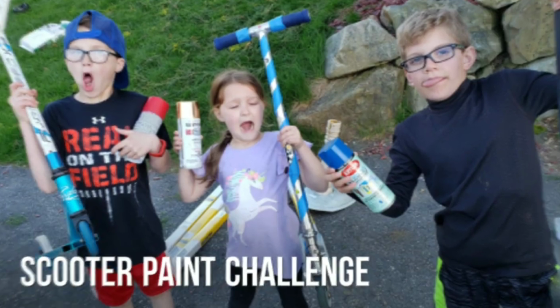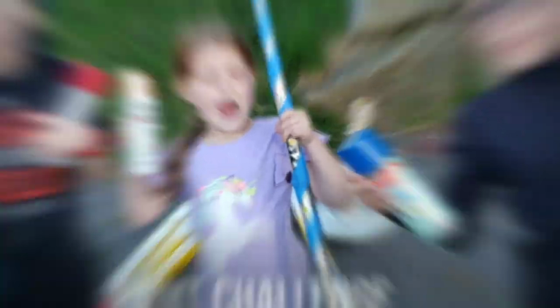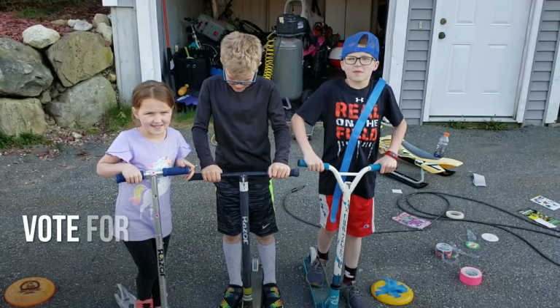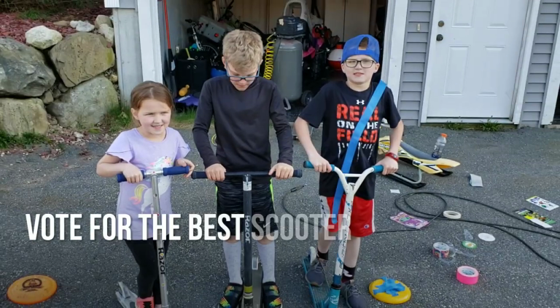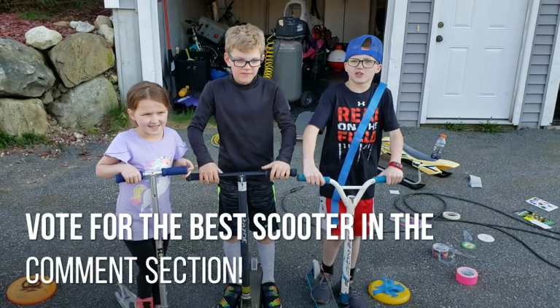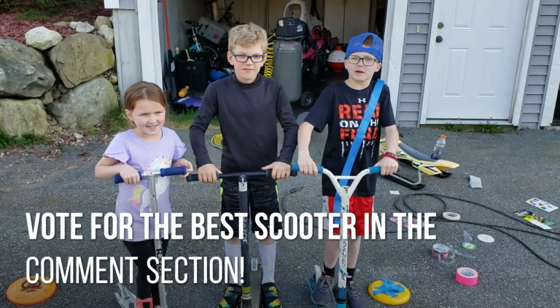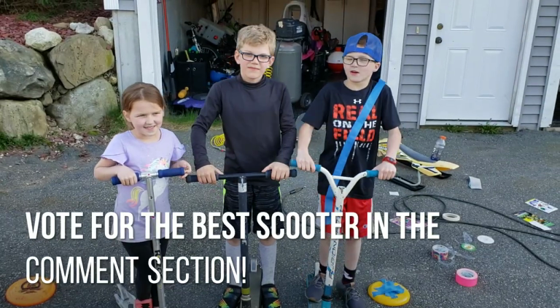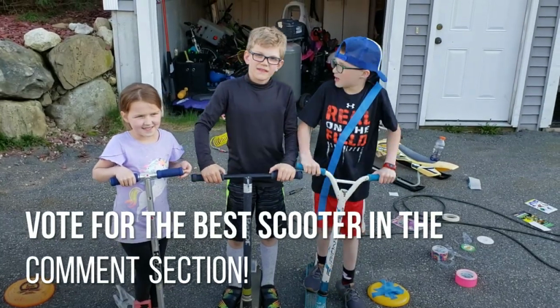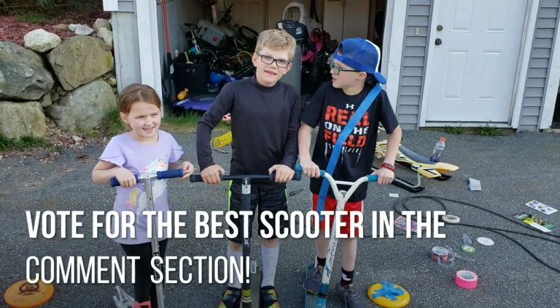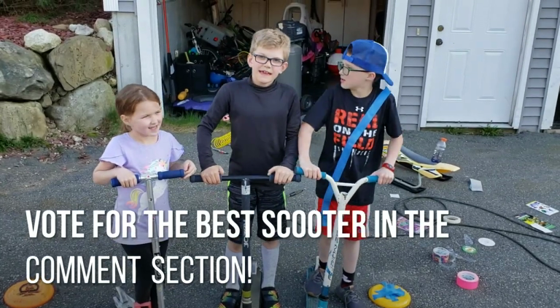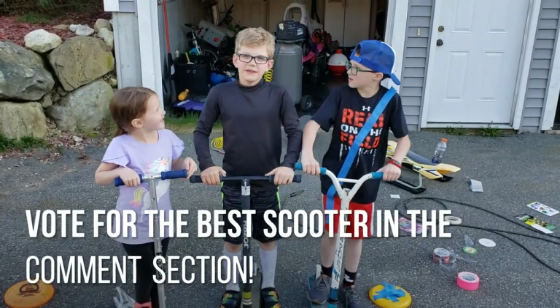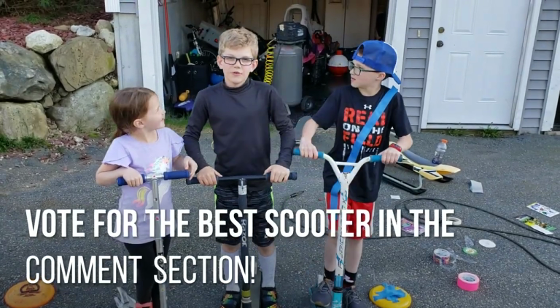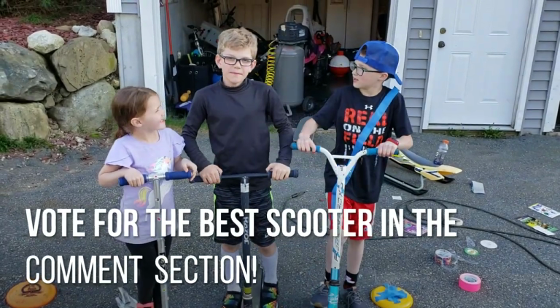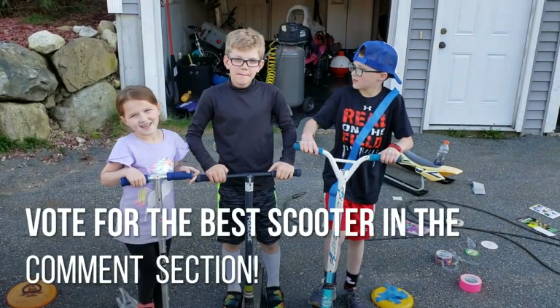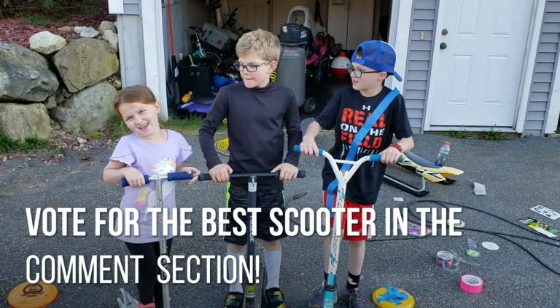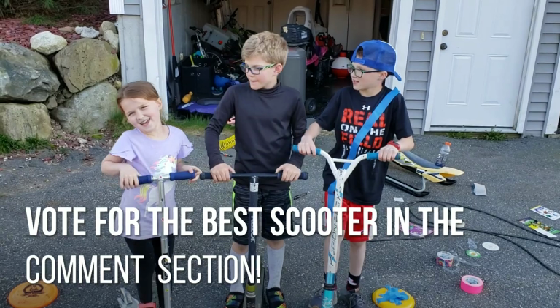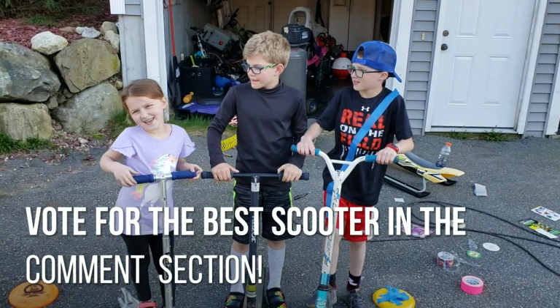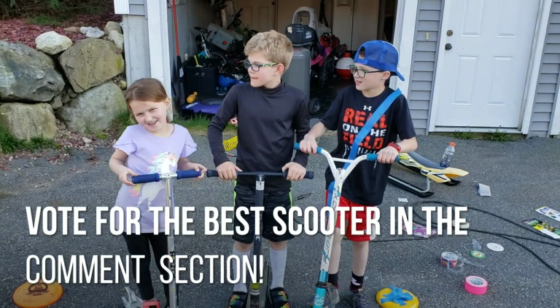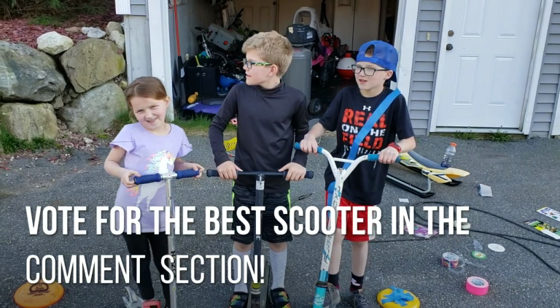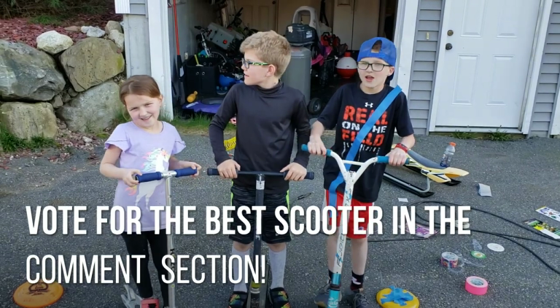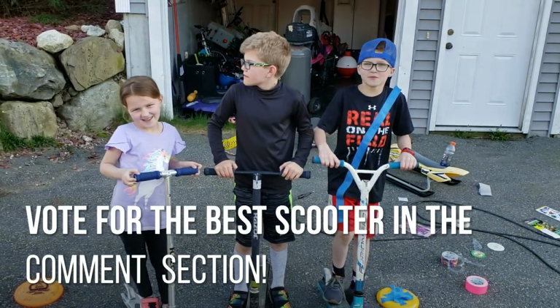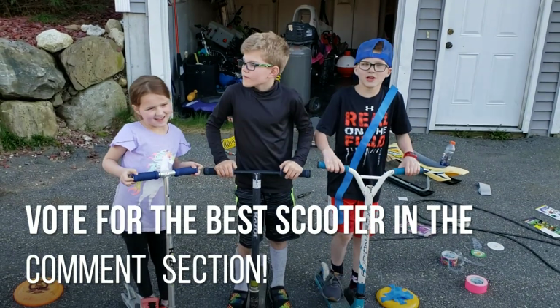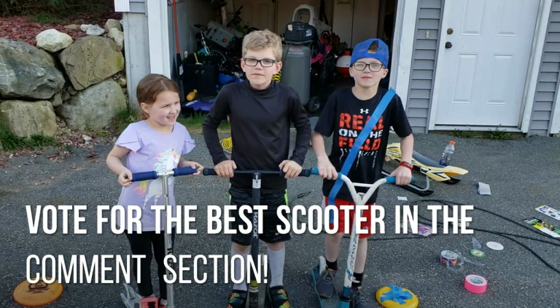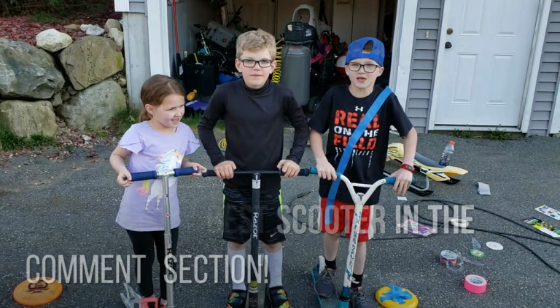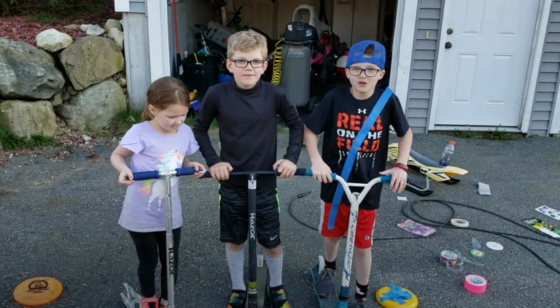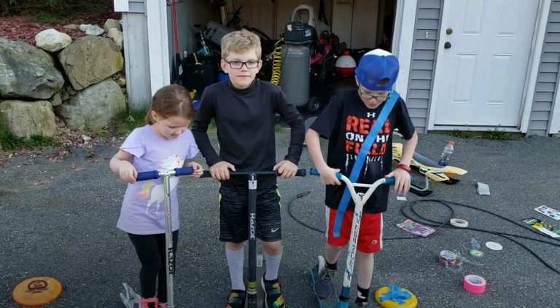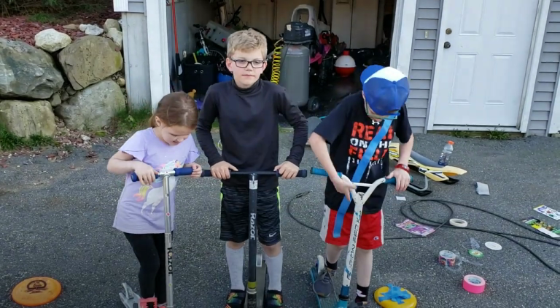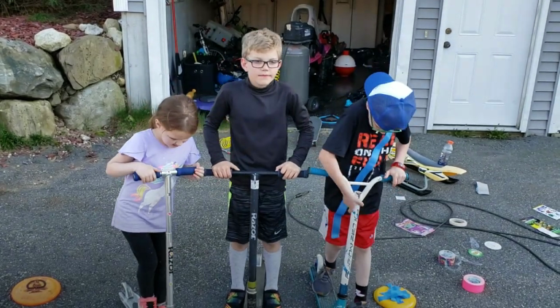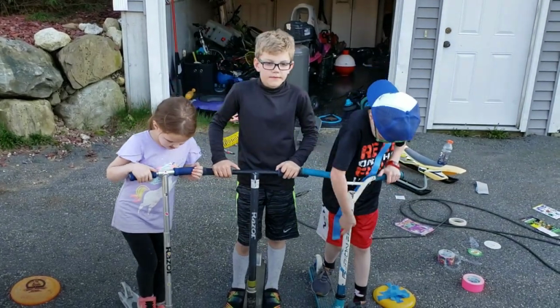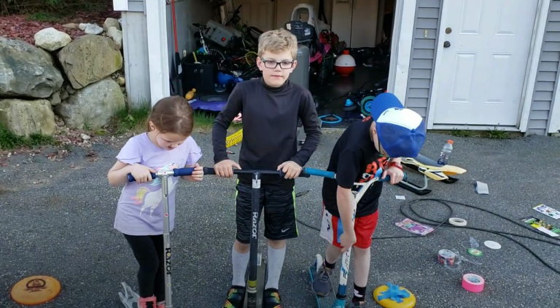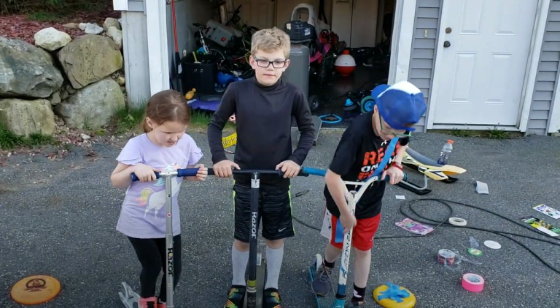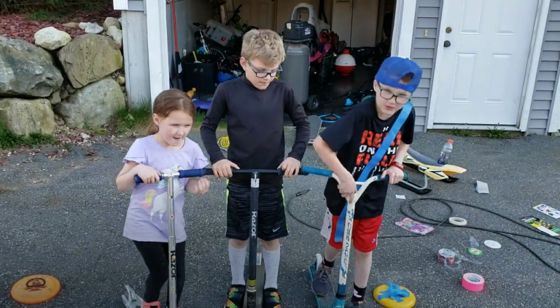What's up guys, it's Joe Park Logan. And Nolan. And Kendall. And we're going to be repainting our scooters.